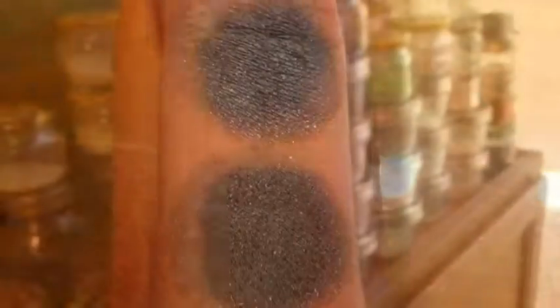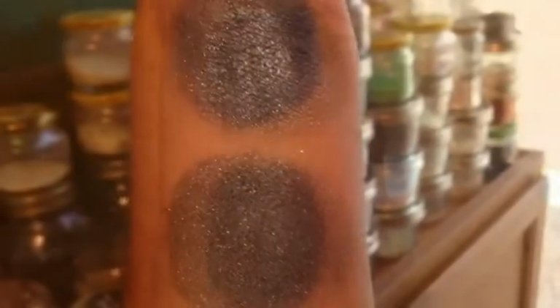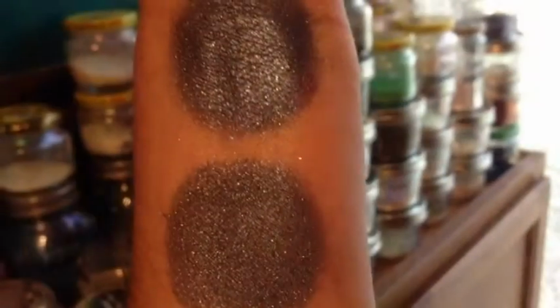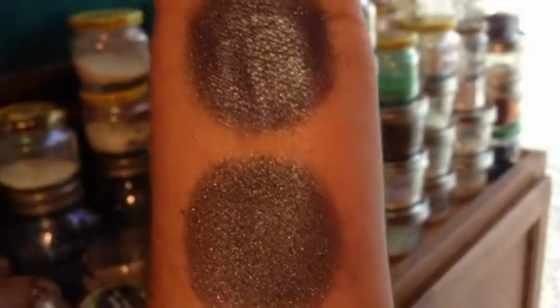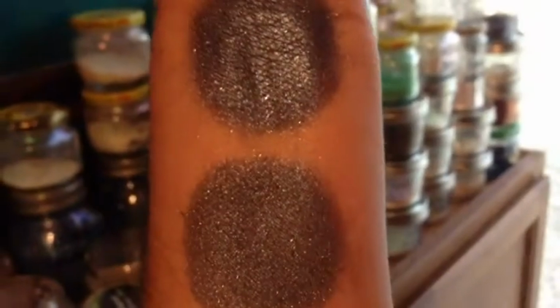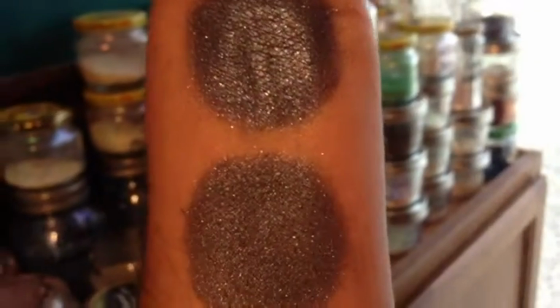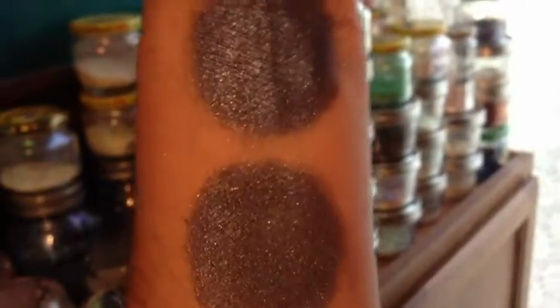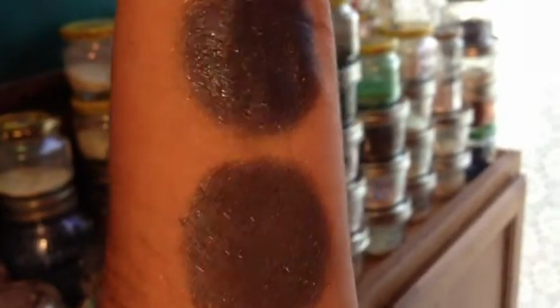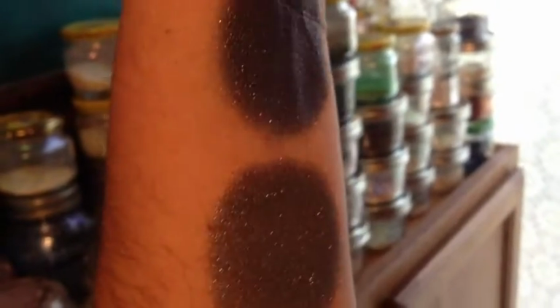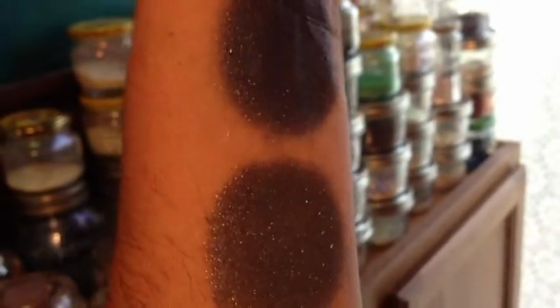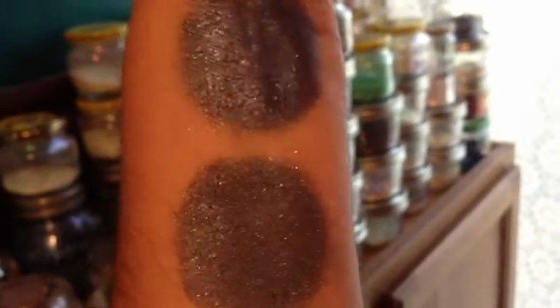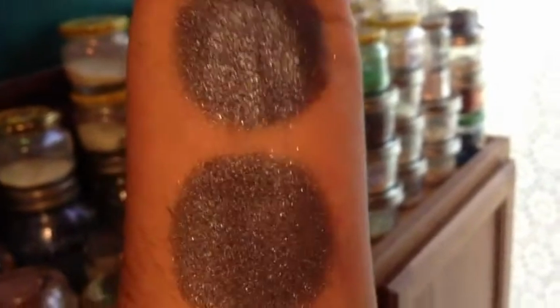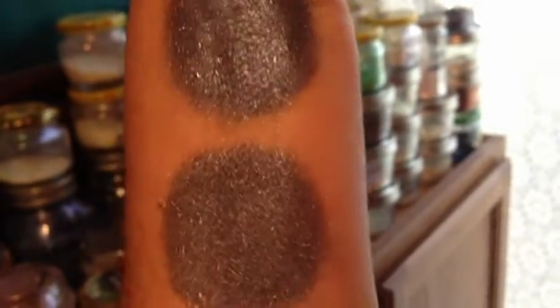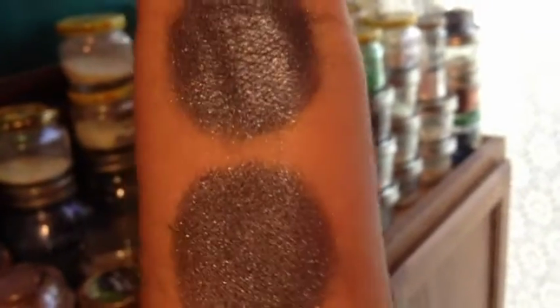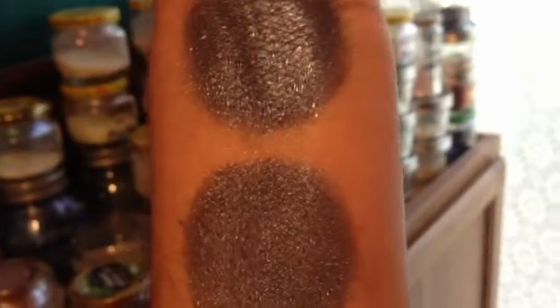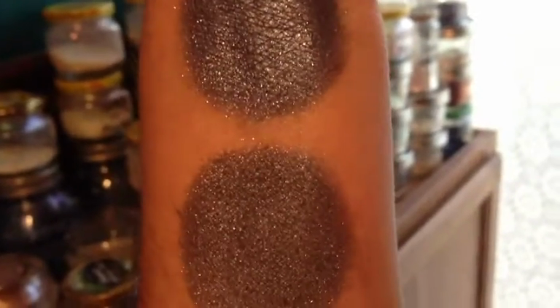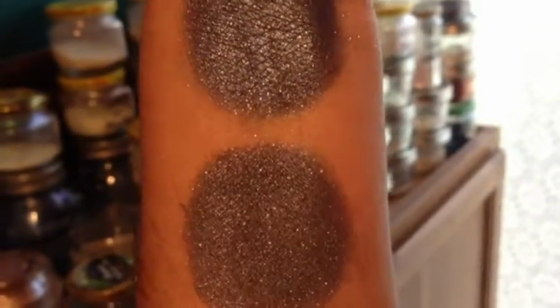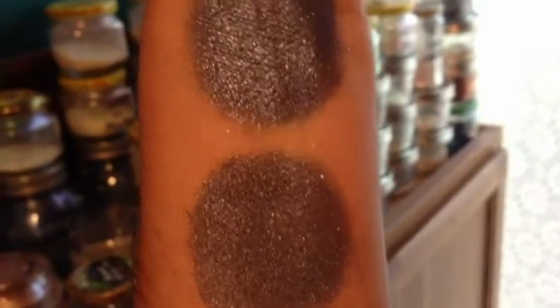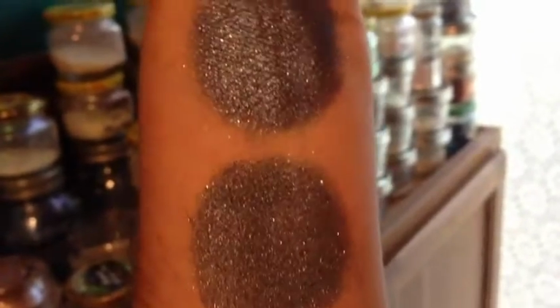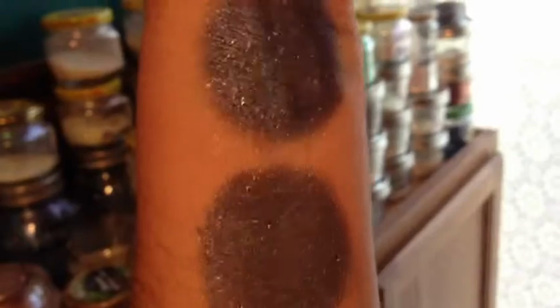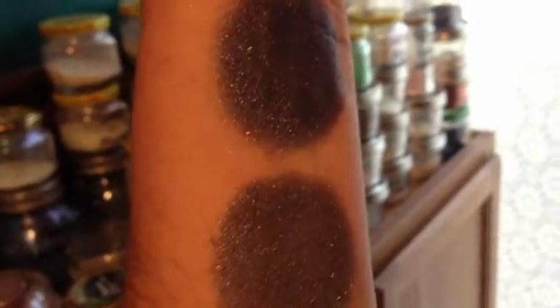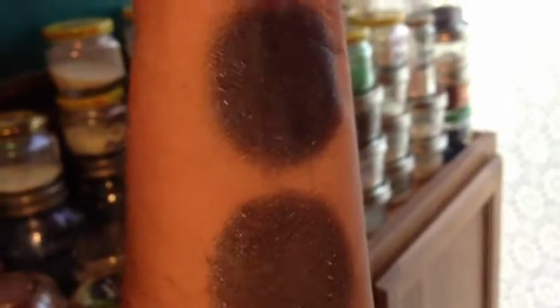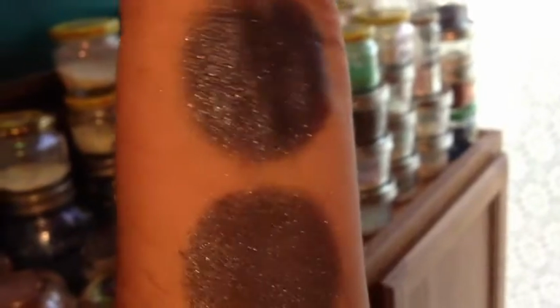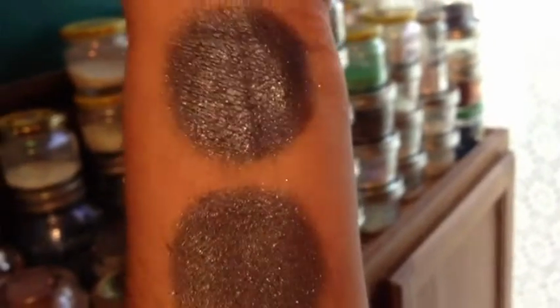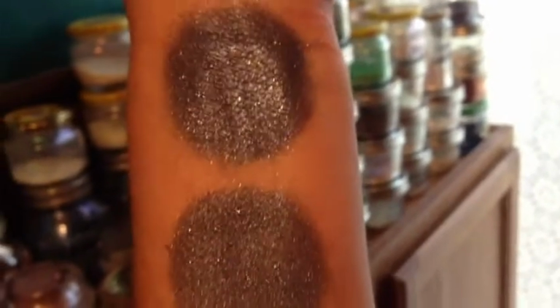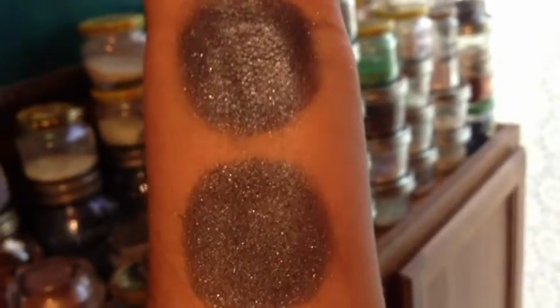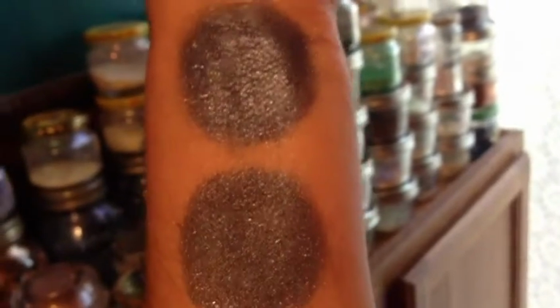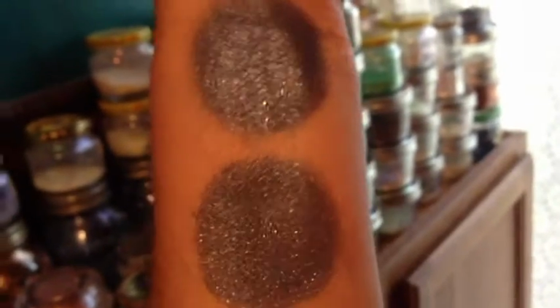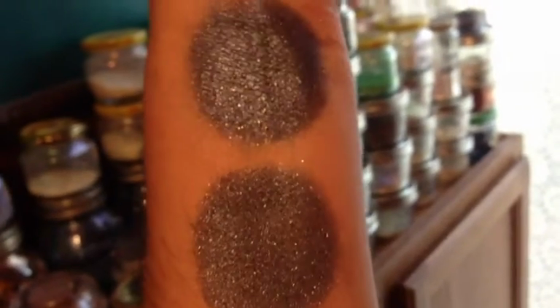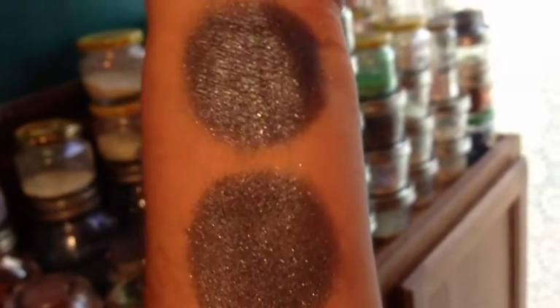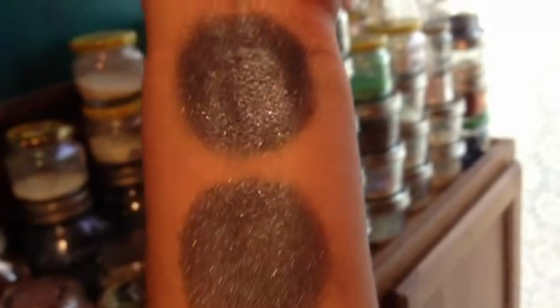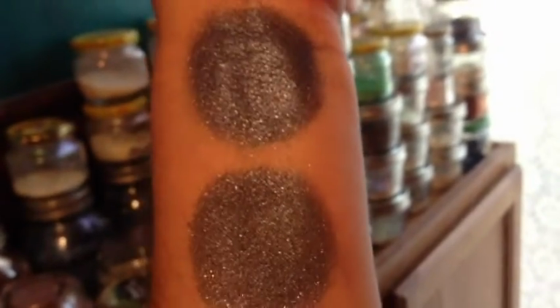This is Lunar in incandescent light. It has some violet undertones to it, very subtle.